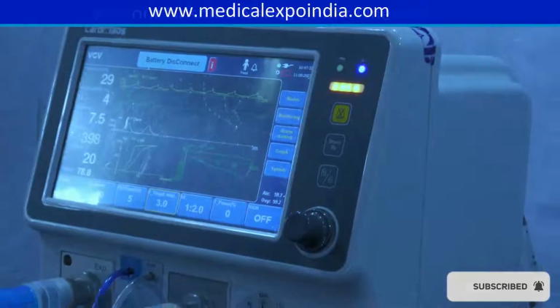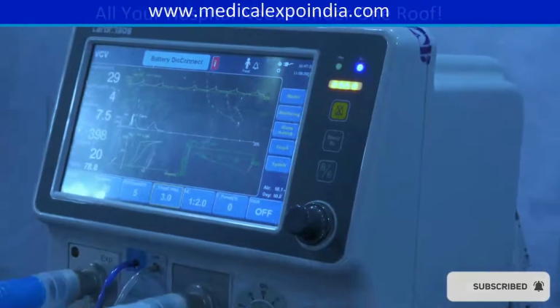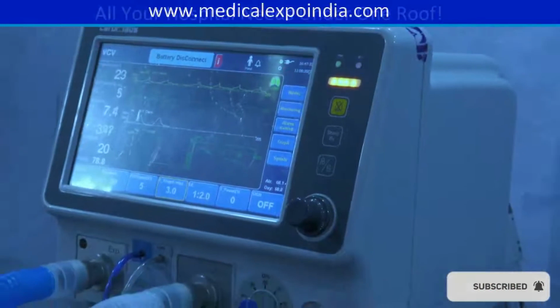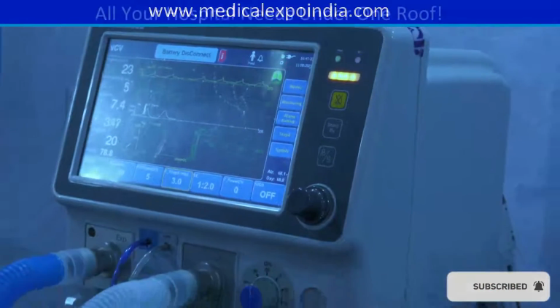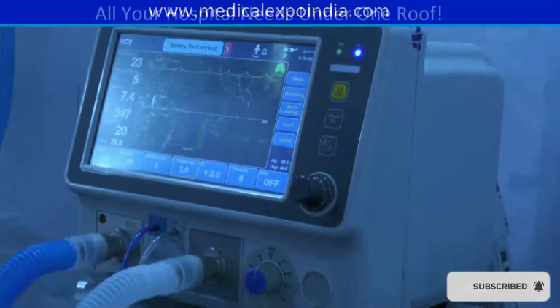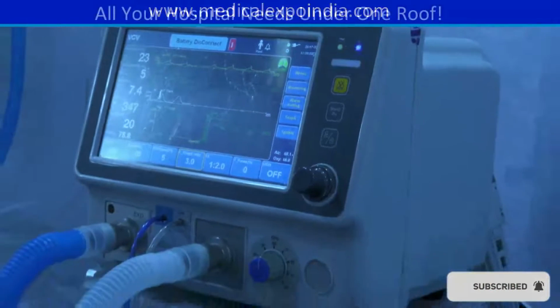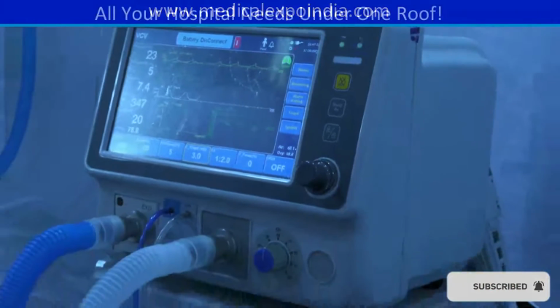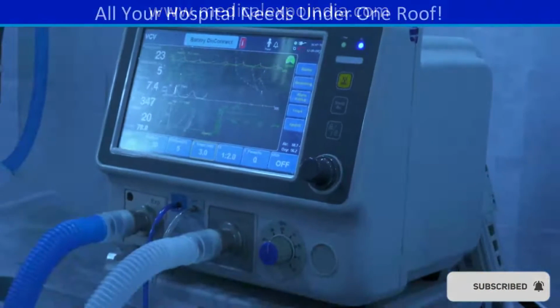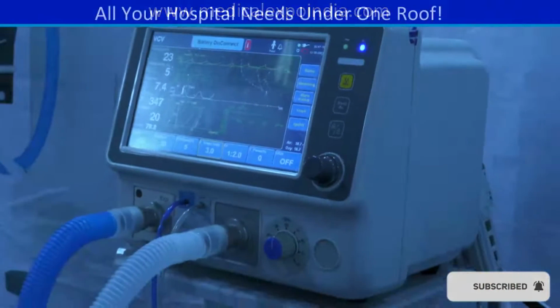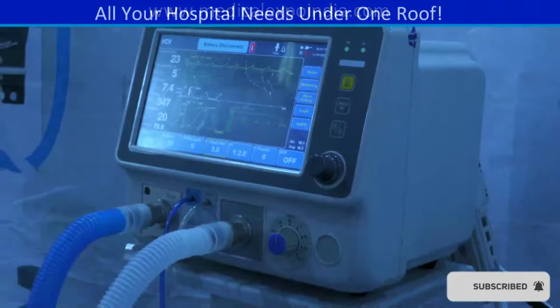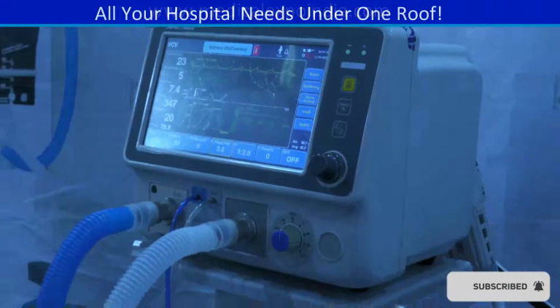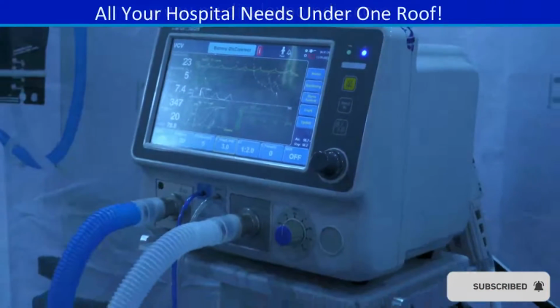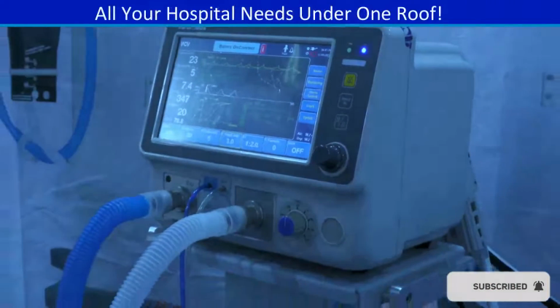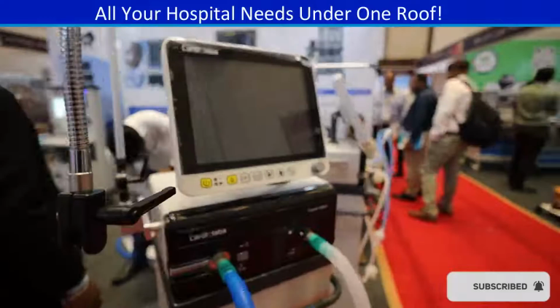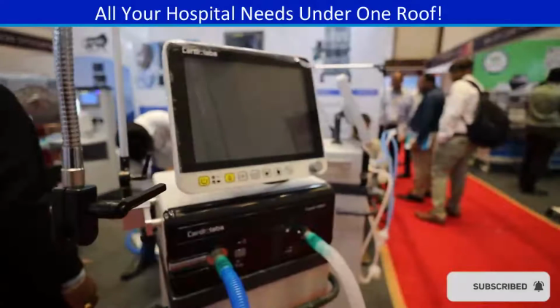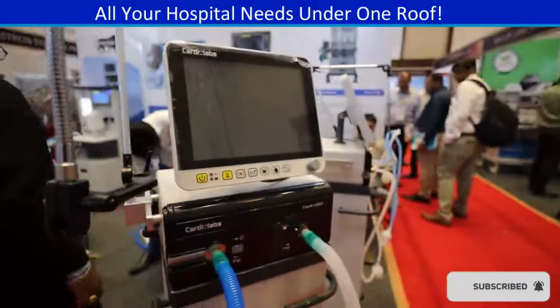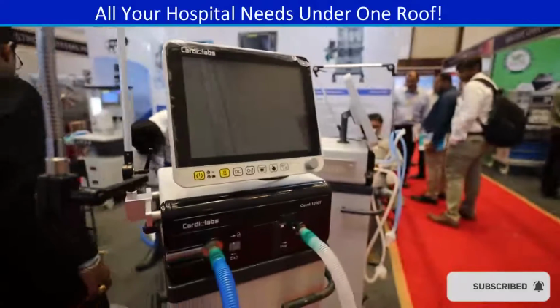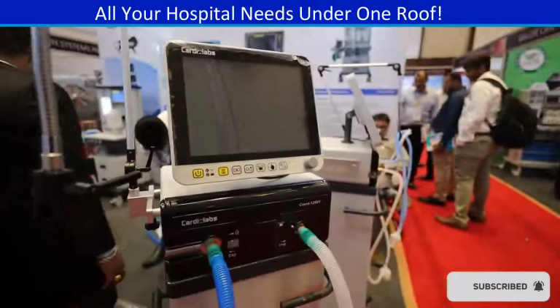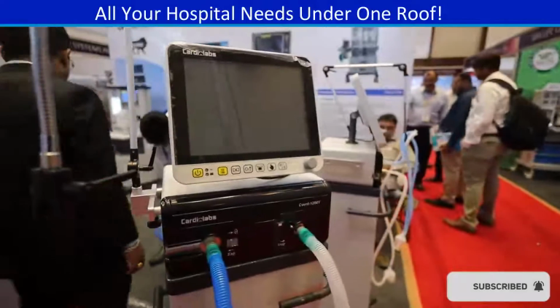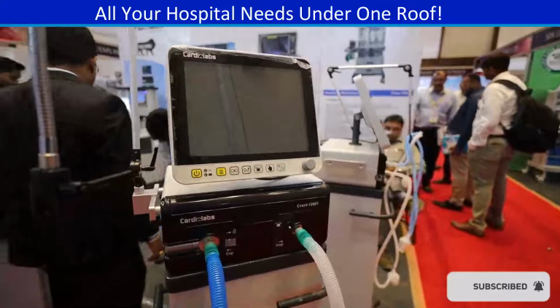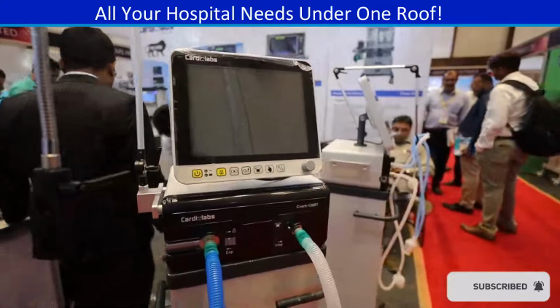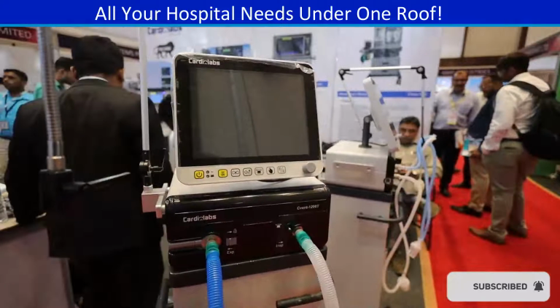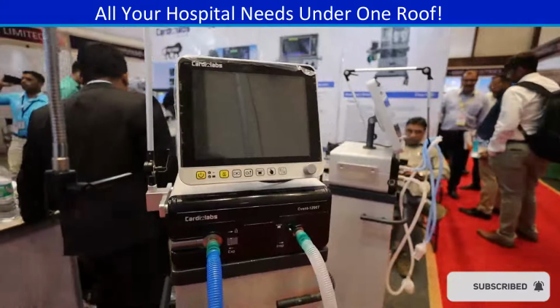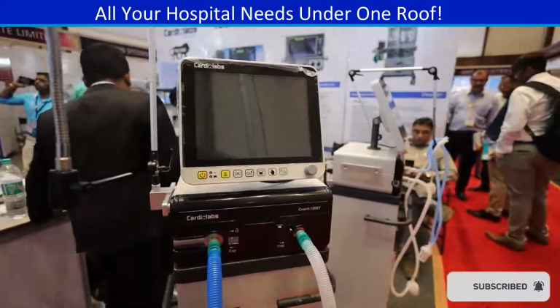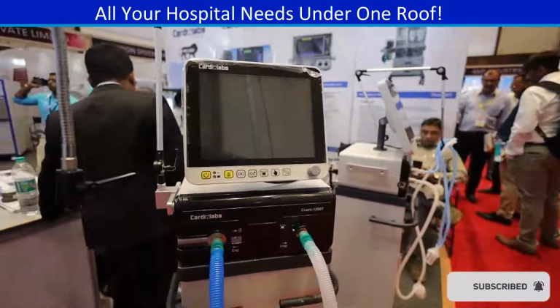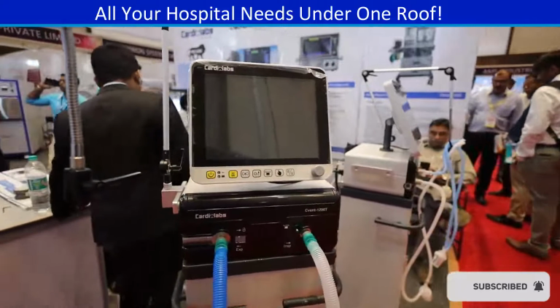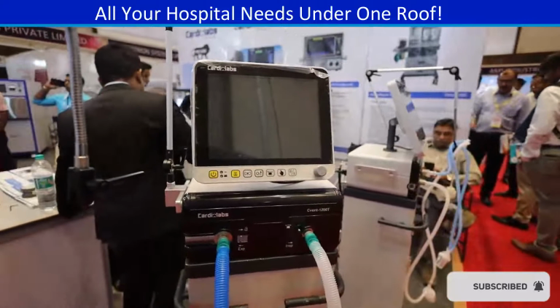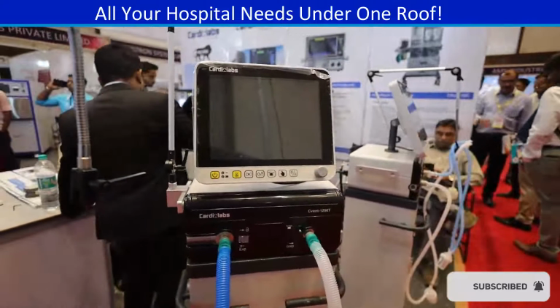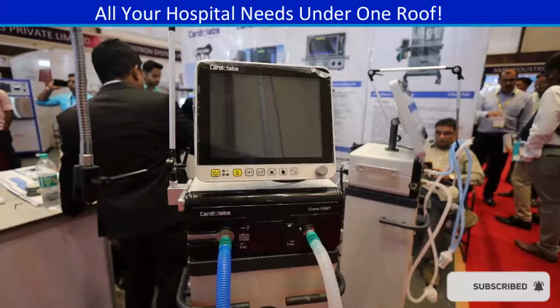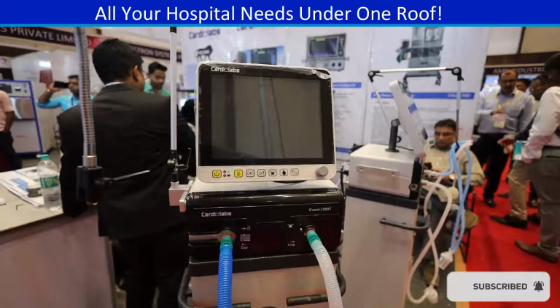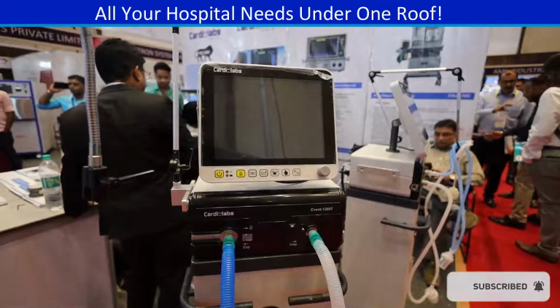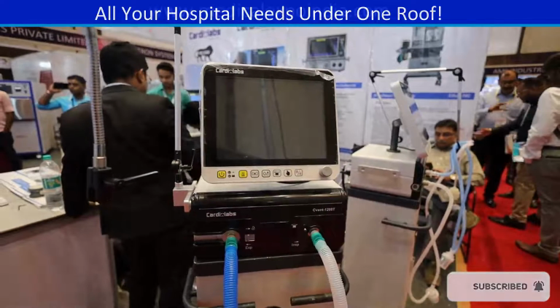Ventilator — for mechanical ventilation support to patients who are unable to breathe on their own.